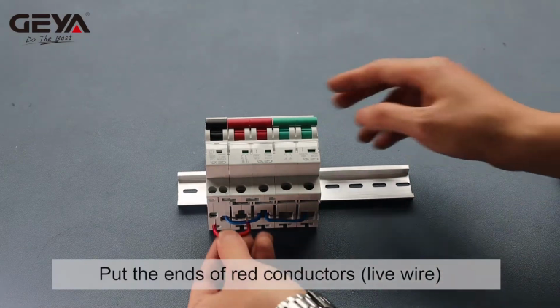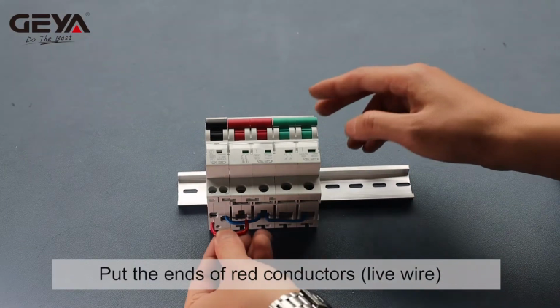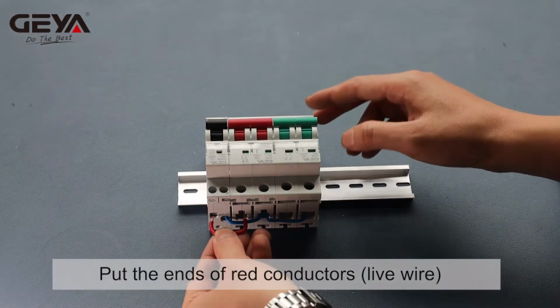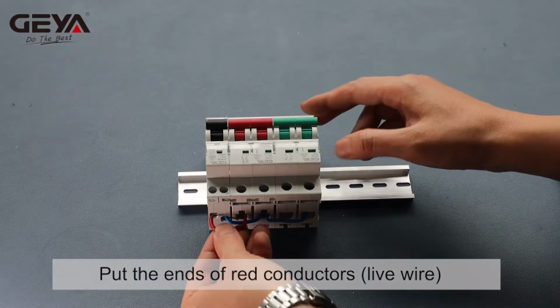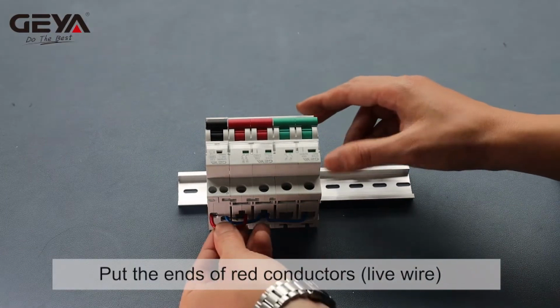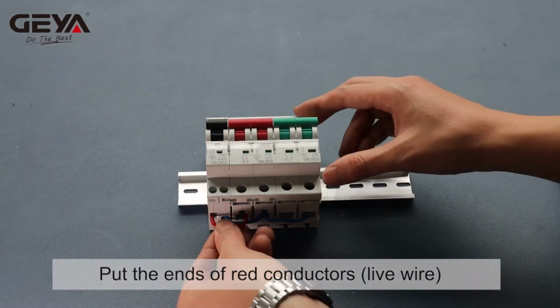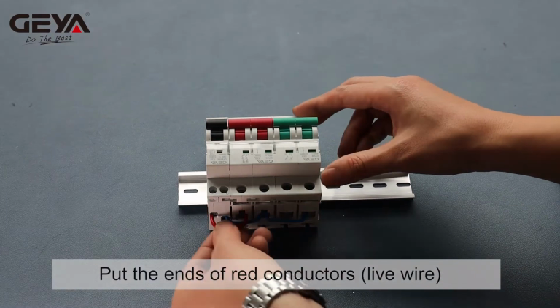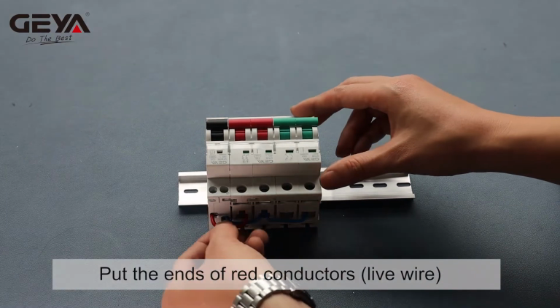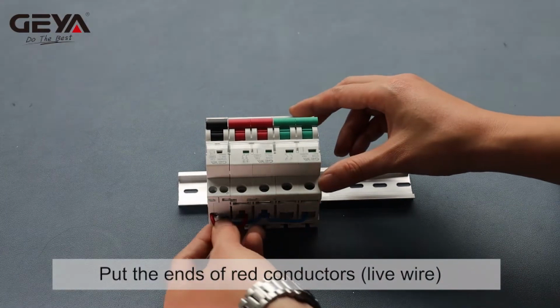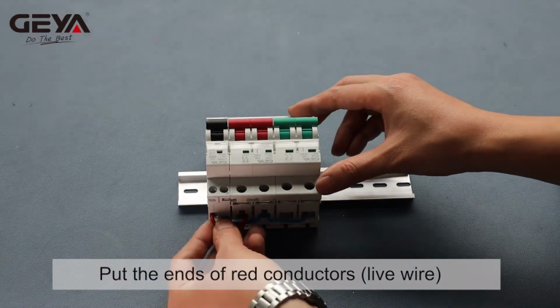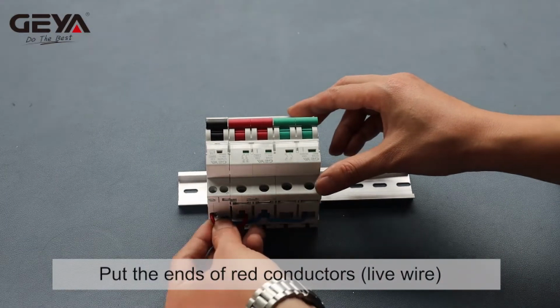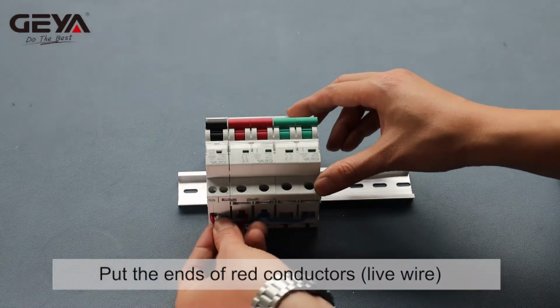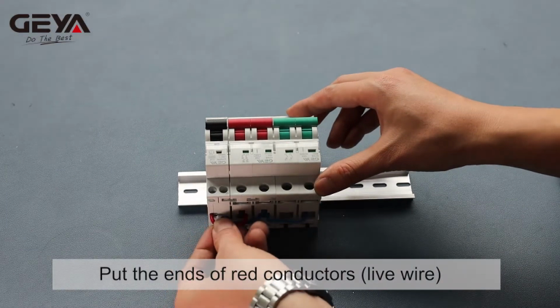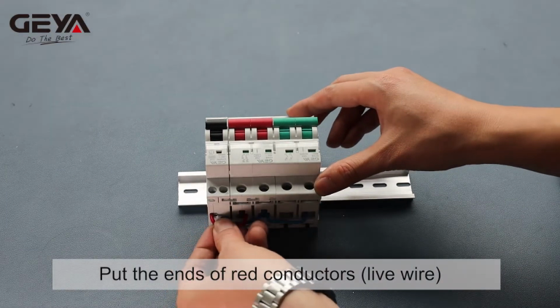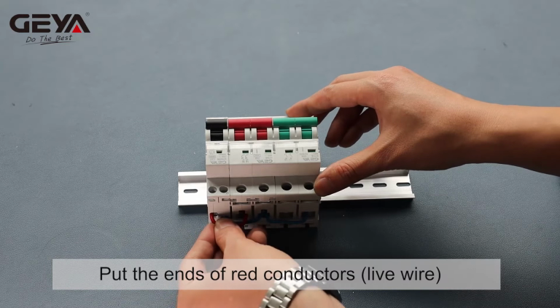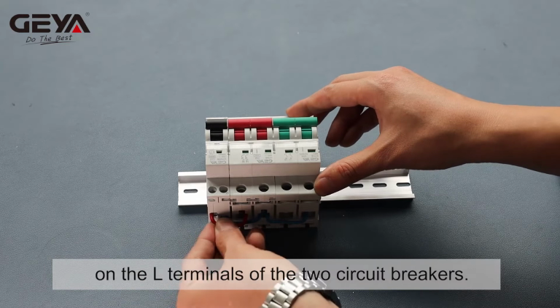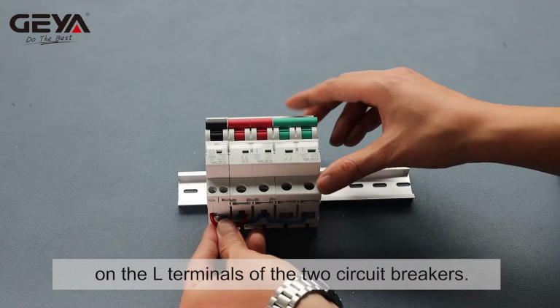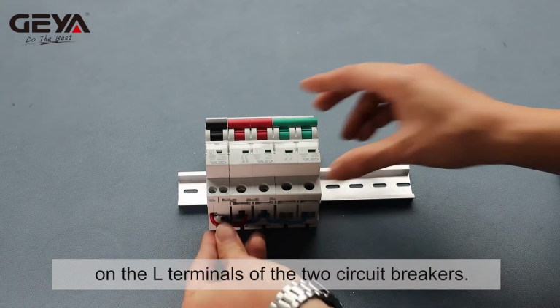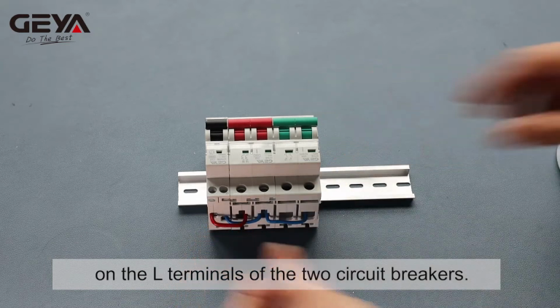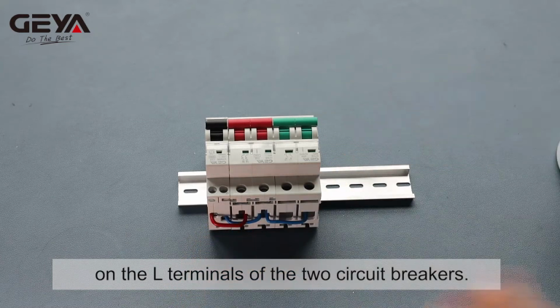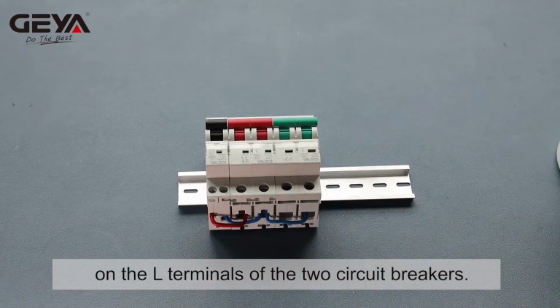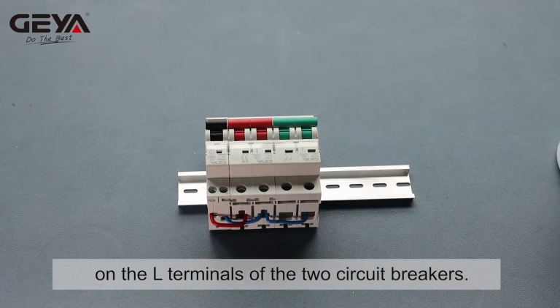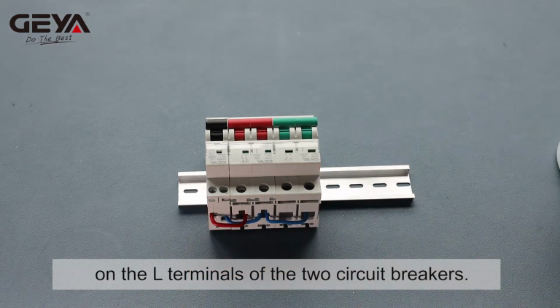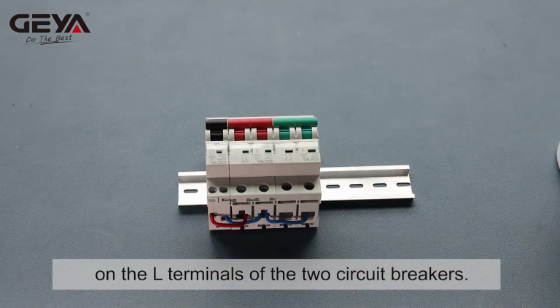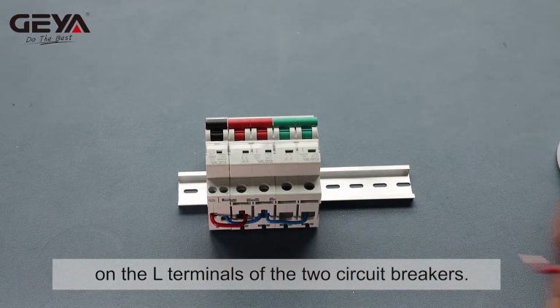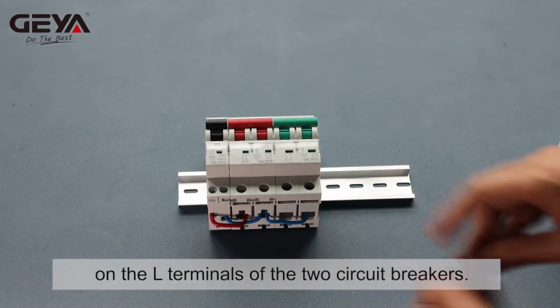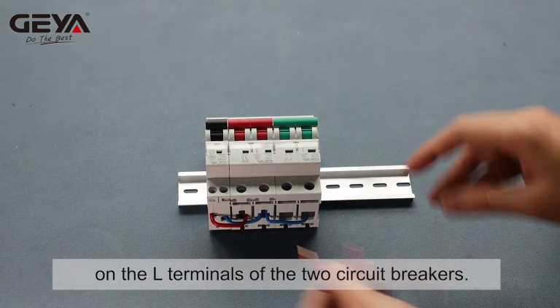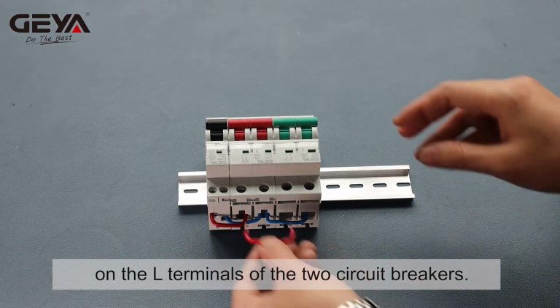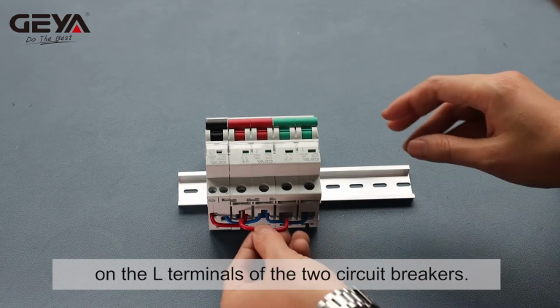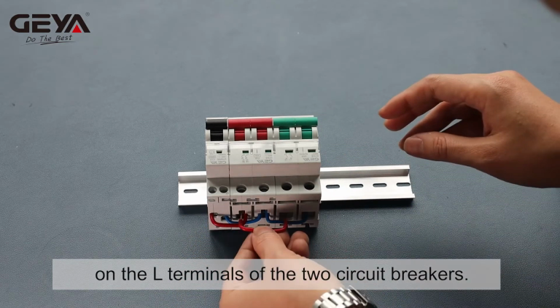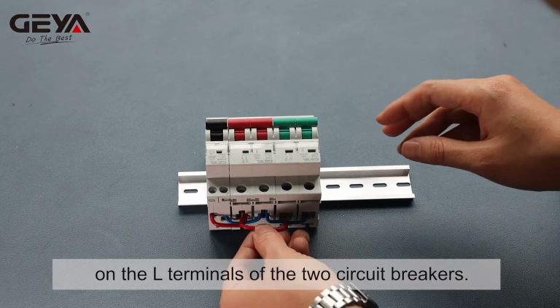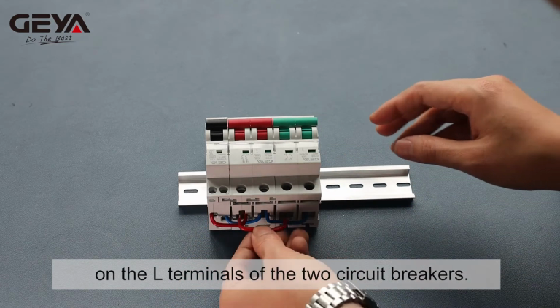Put the ends of red conductors, the live wire, on the L terminals of the two circuit breakers.